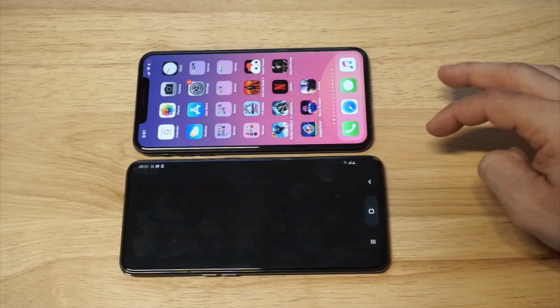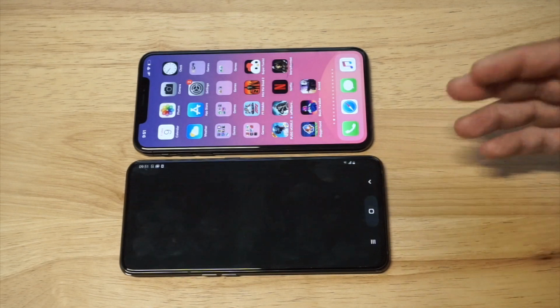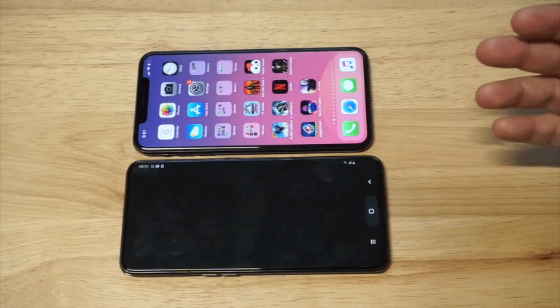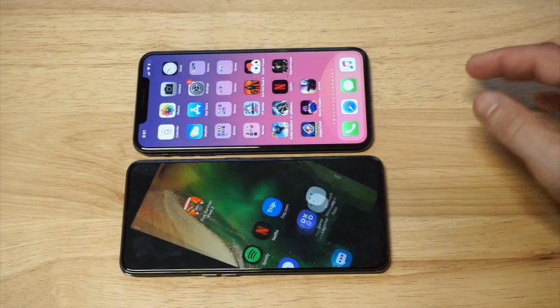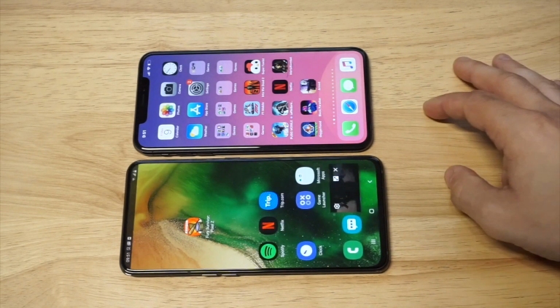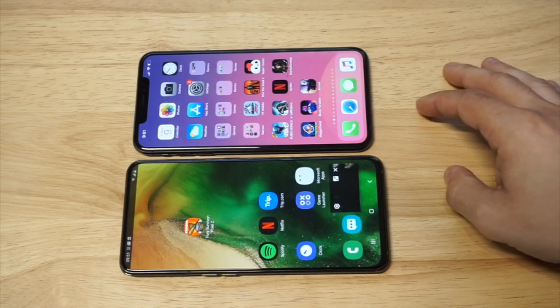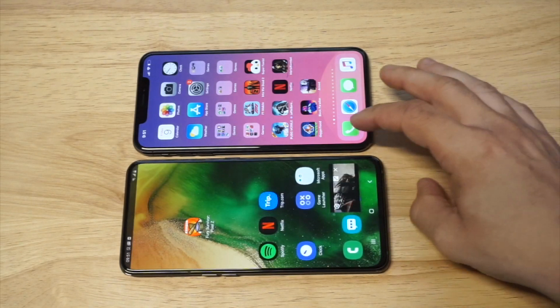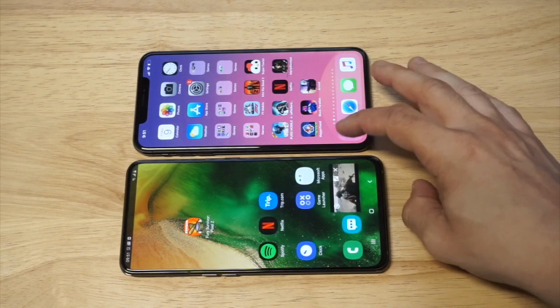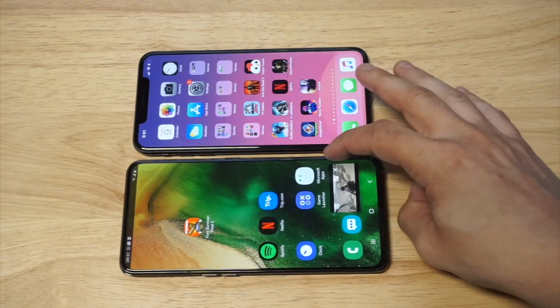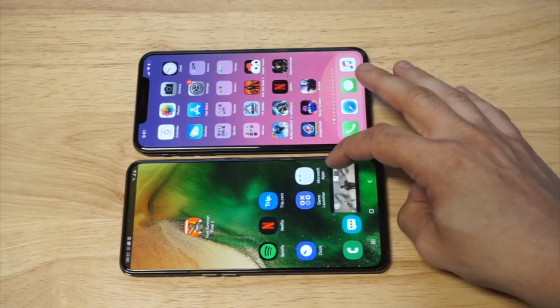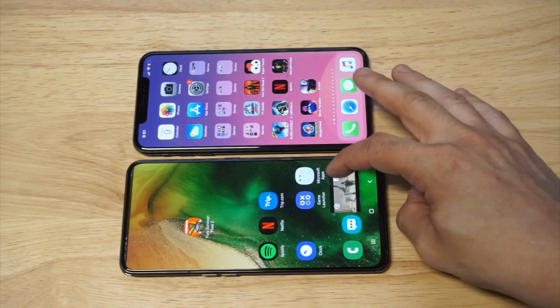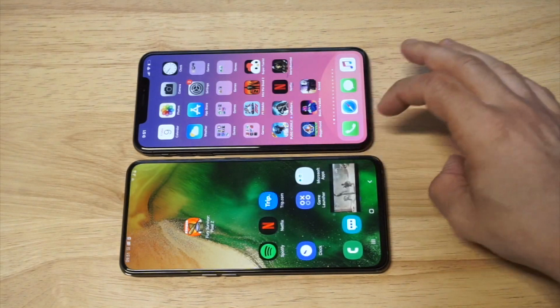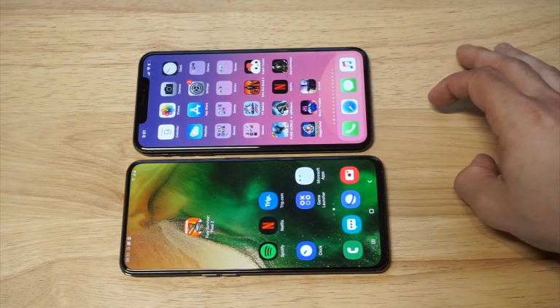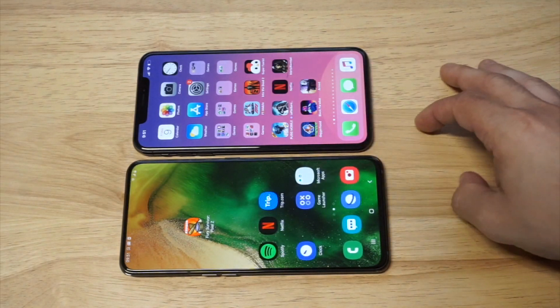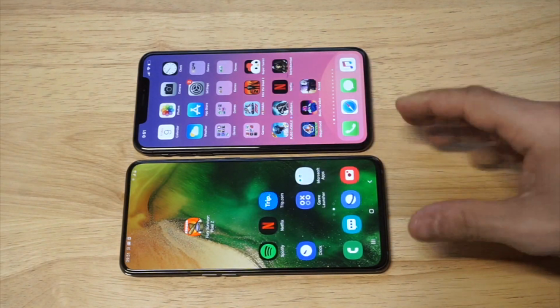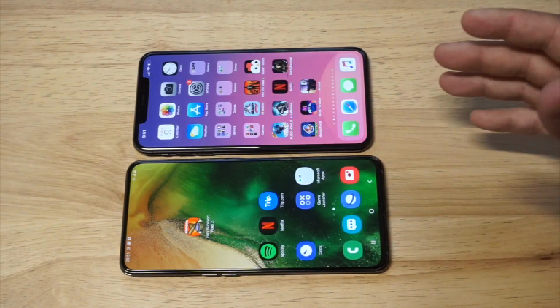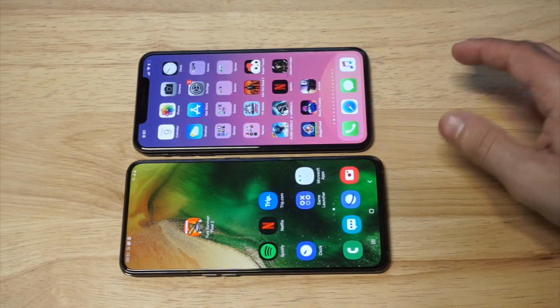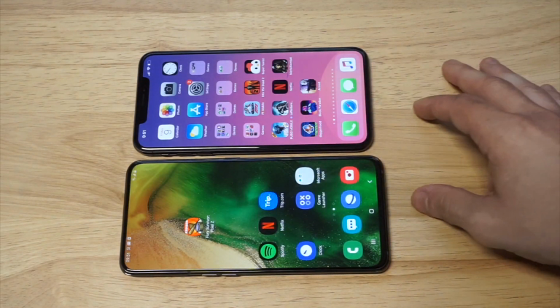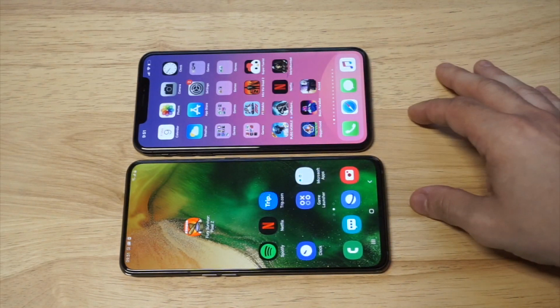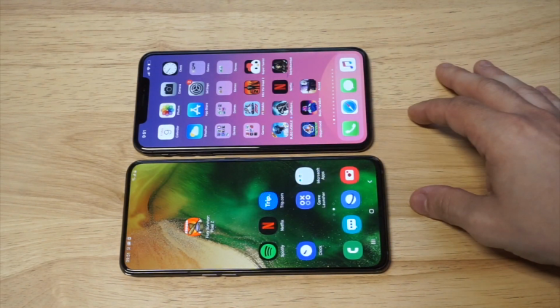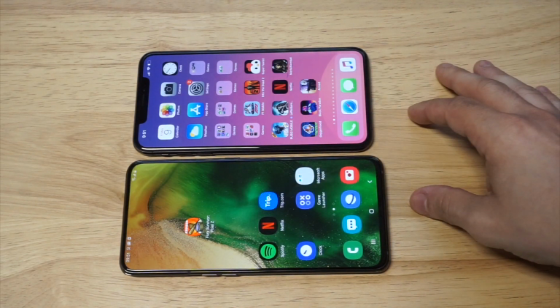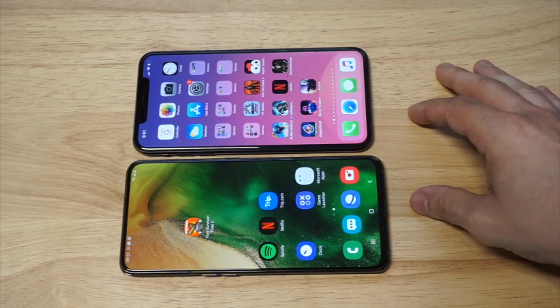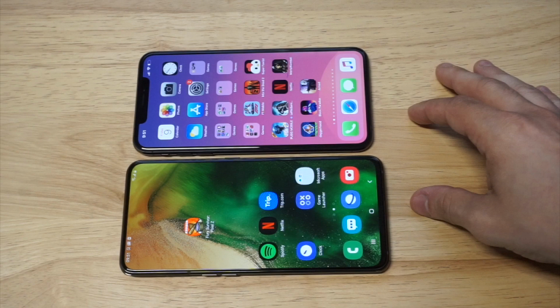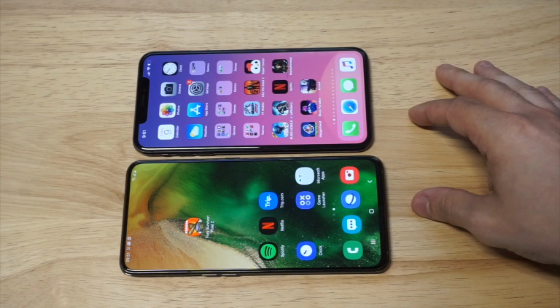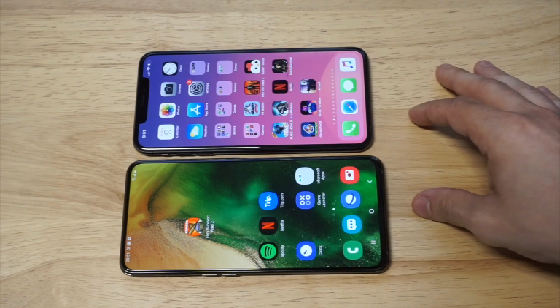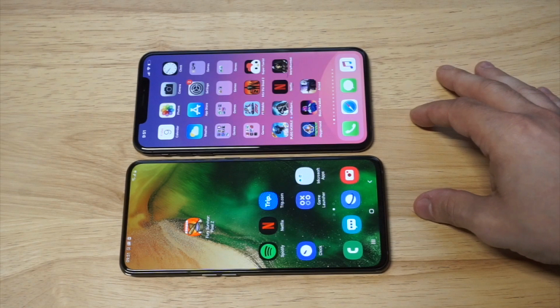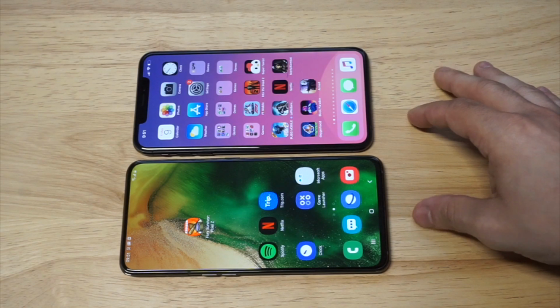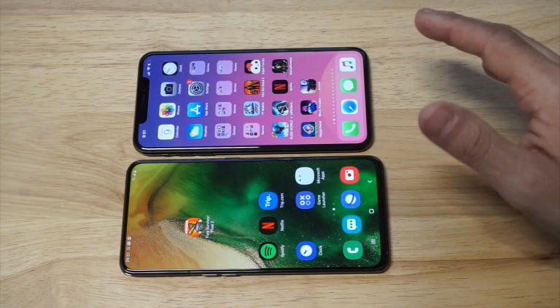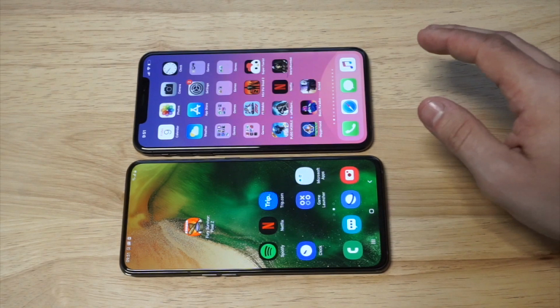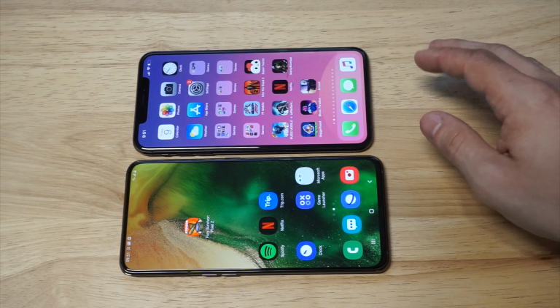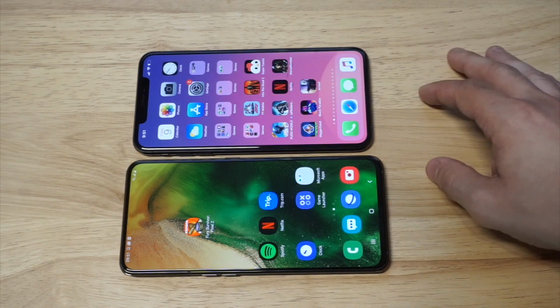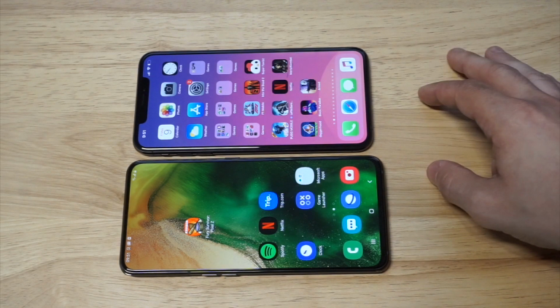Quality-wise, they were pretty close as far as picture and video quality. Hard to really tell a difference.